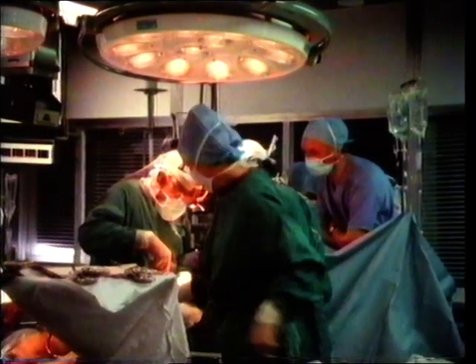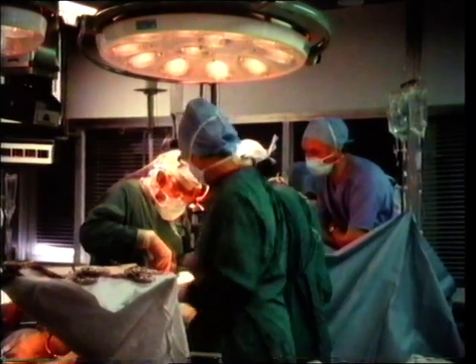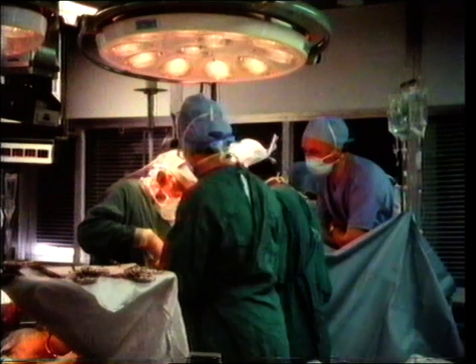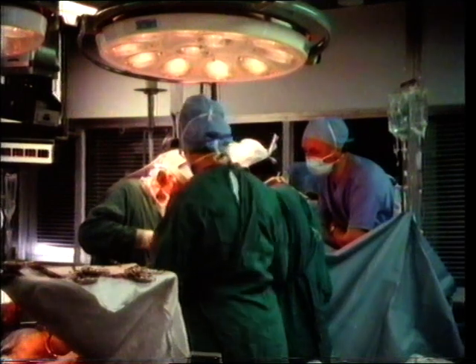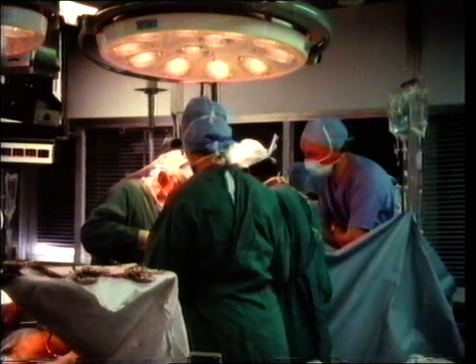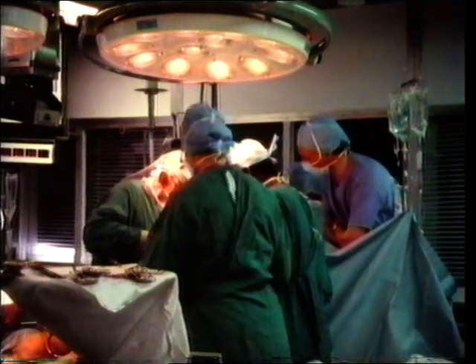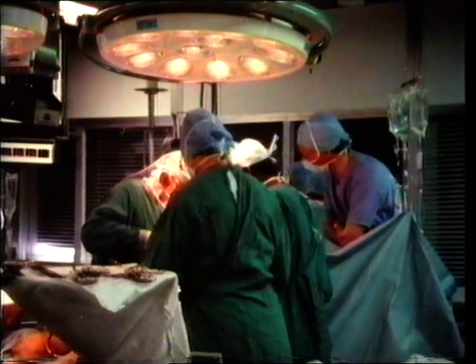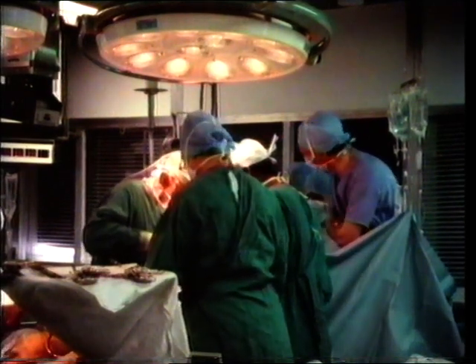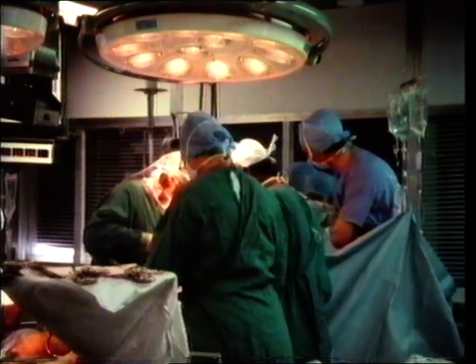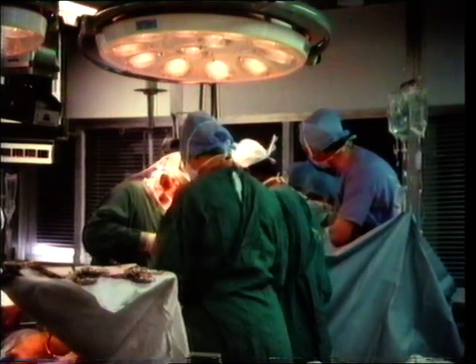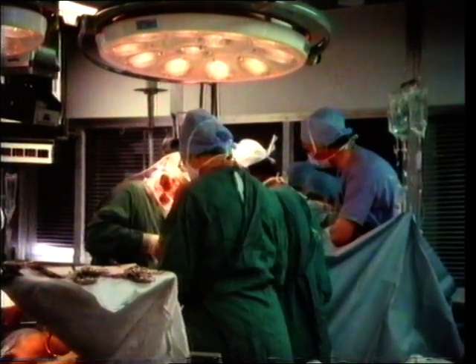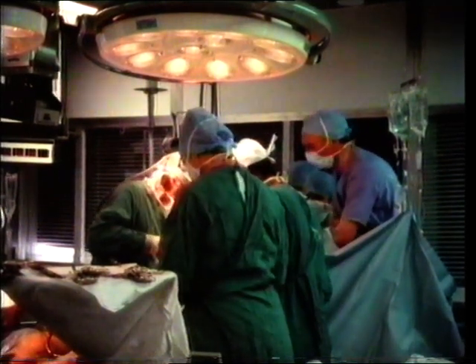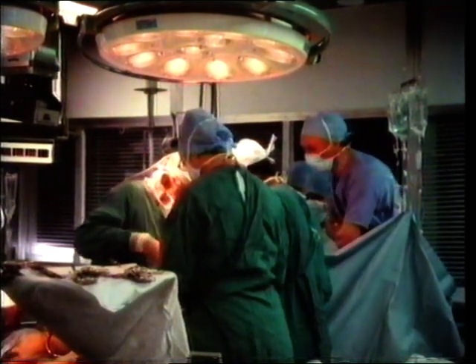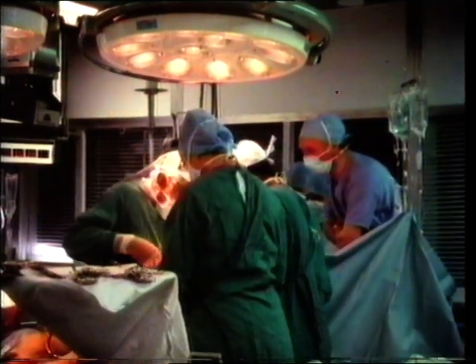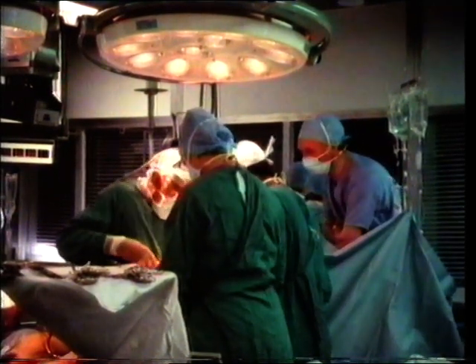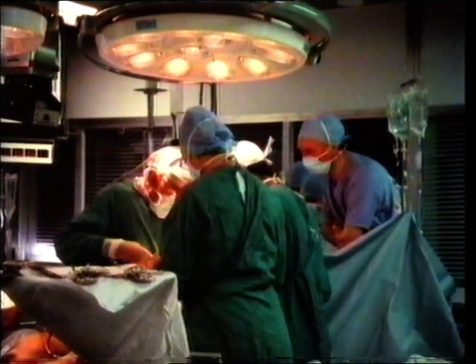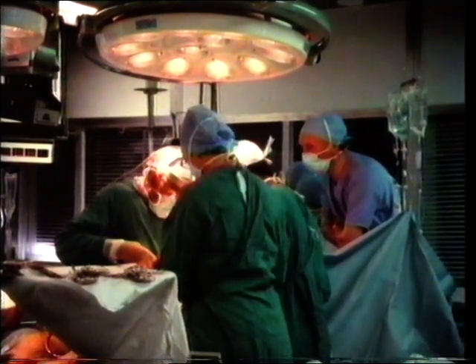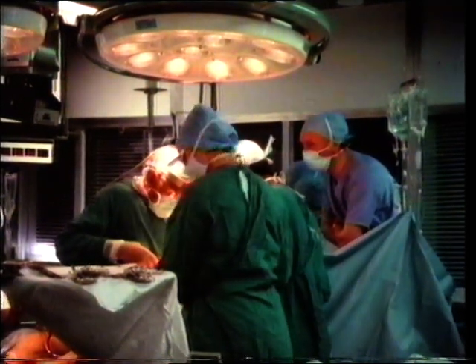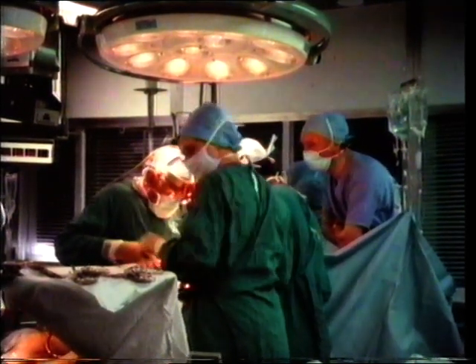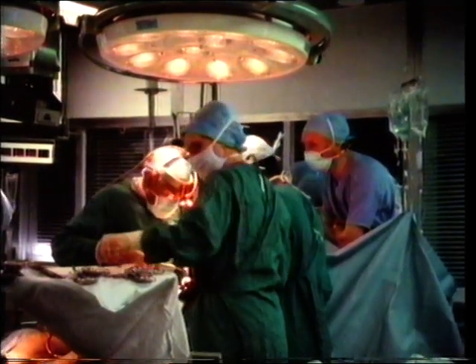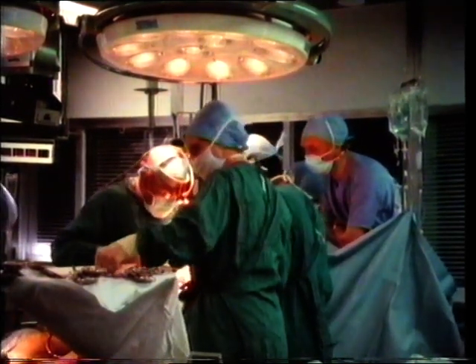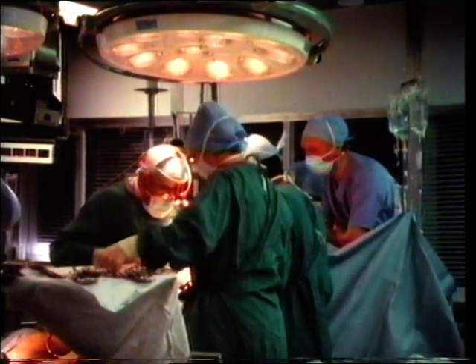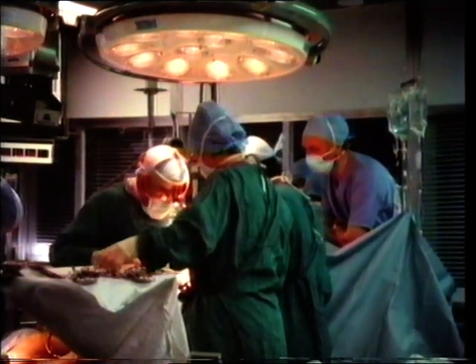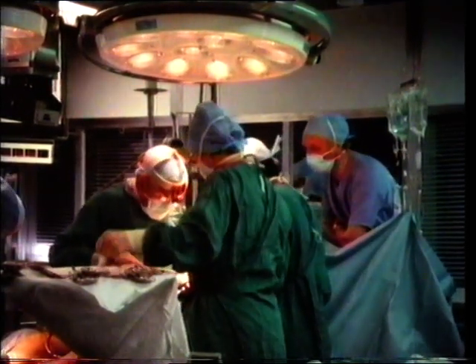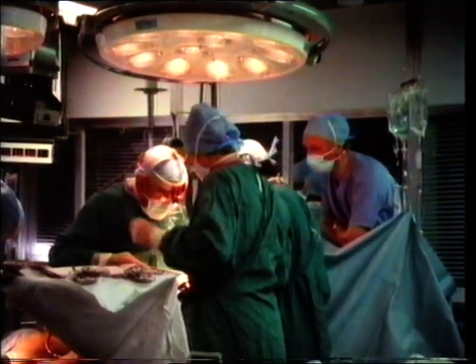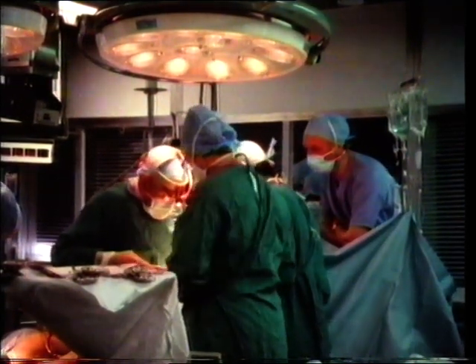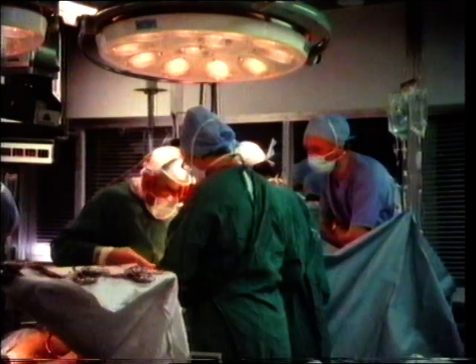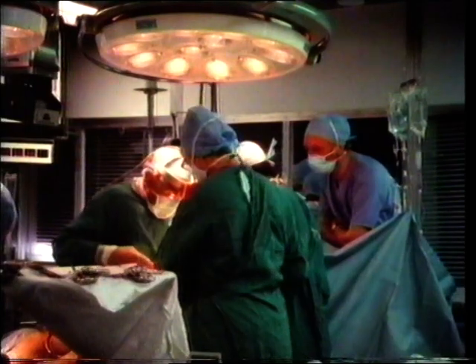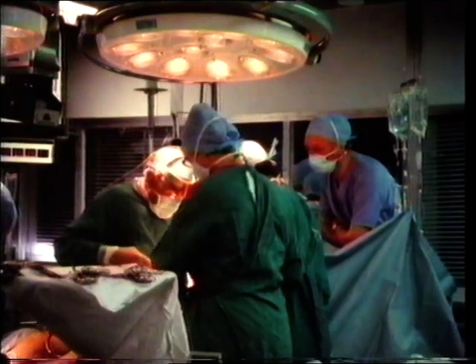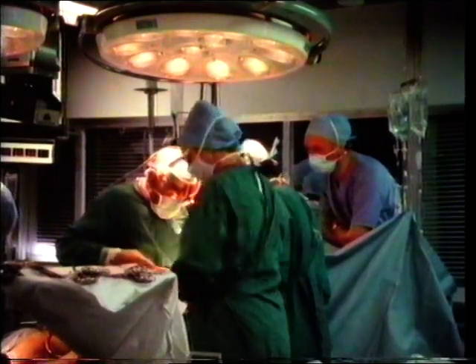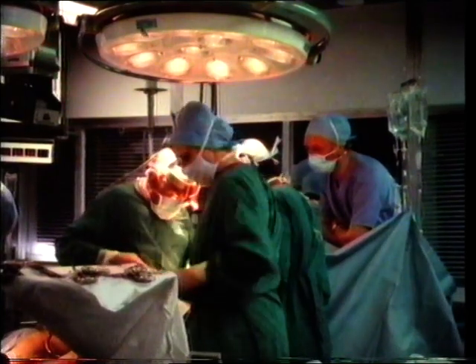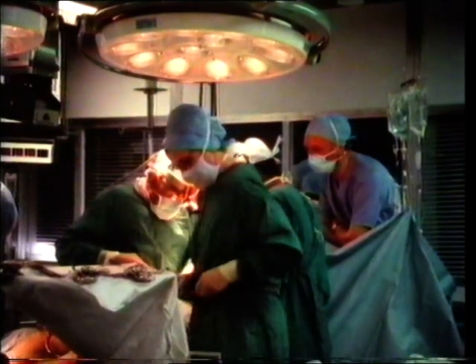This is the first of two films about blood, how it circulates around the body and why it's necessary for life.